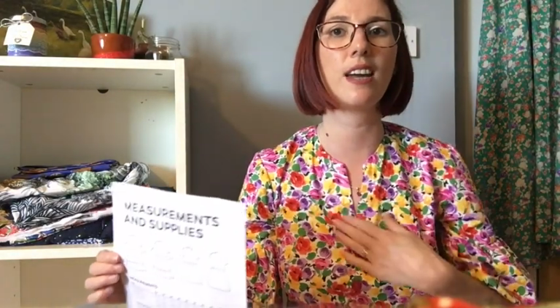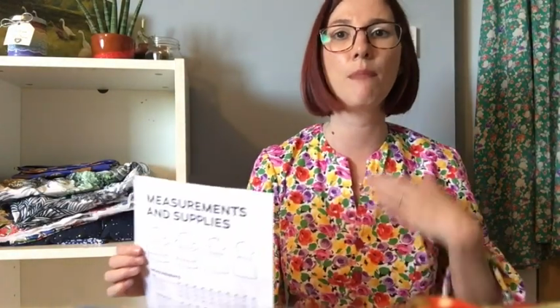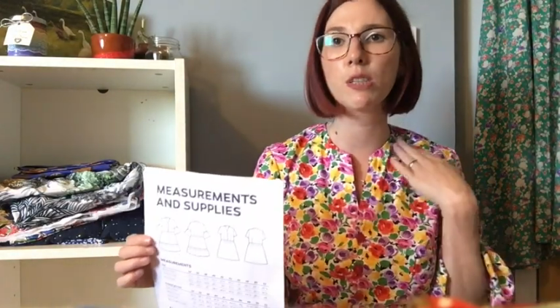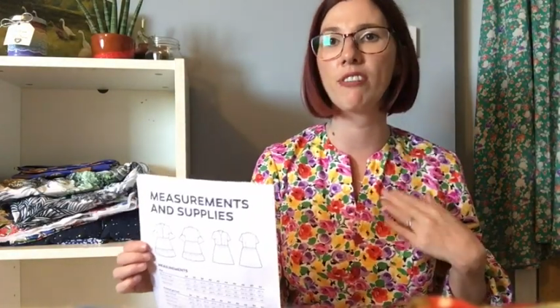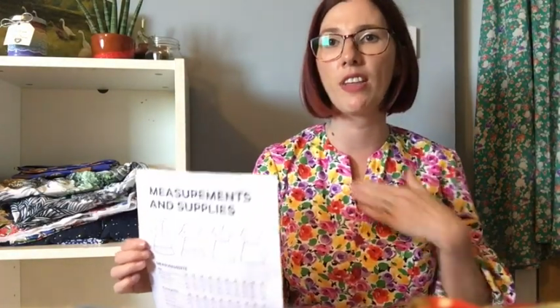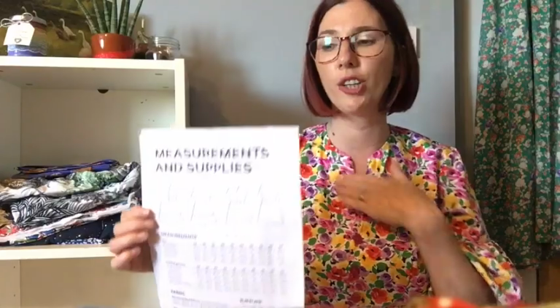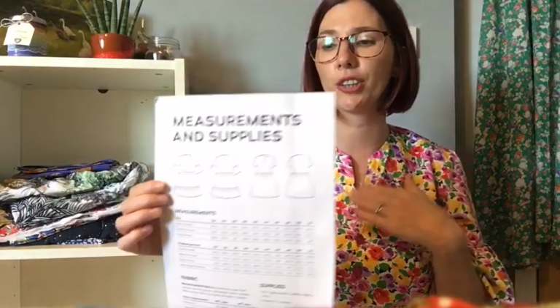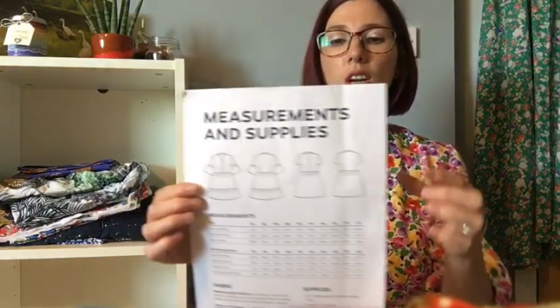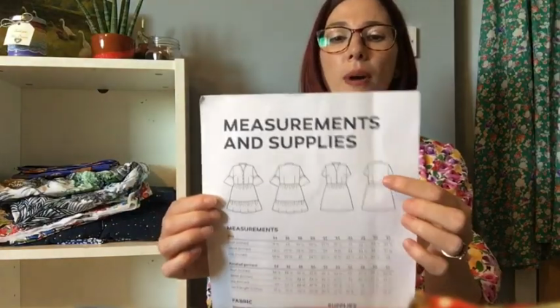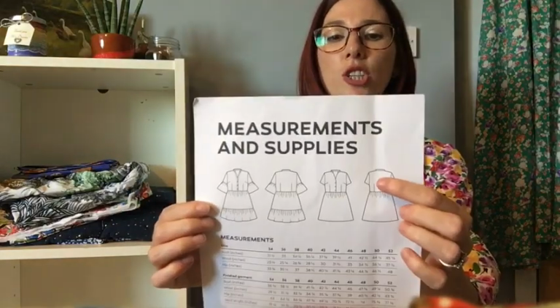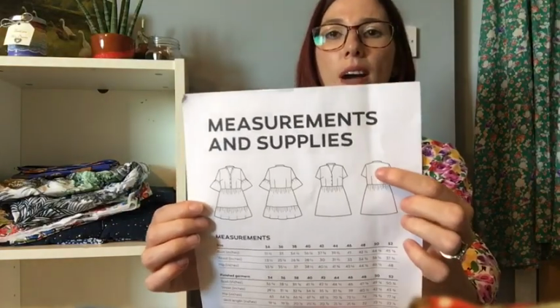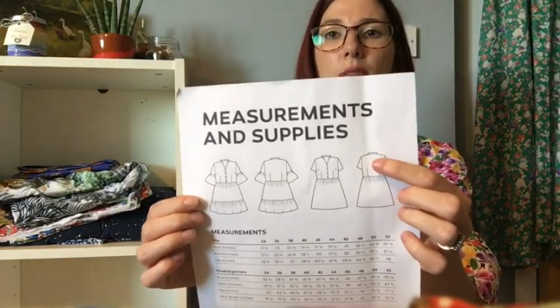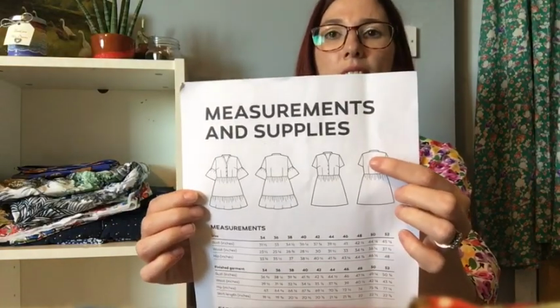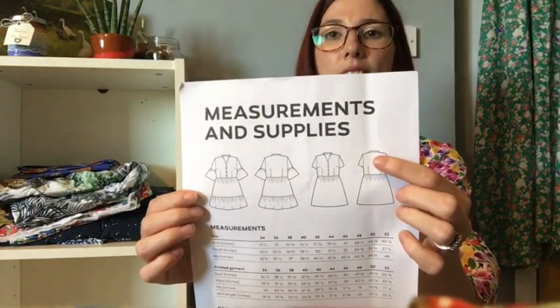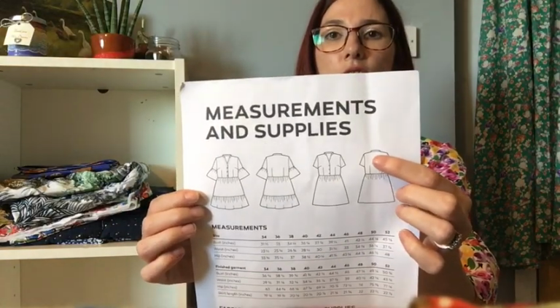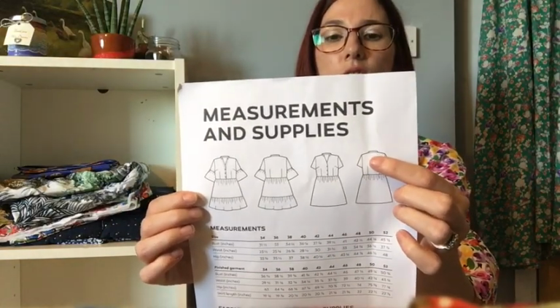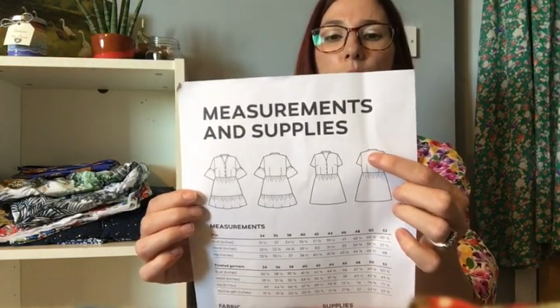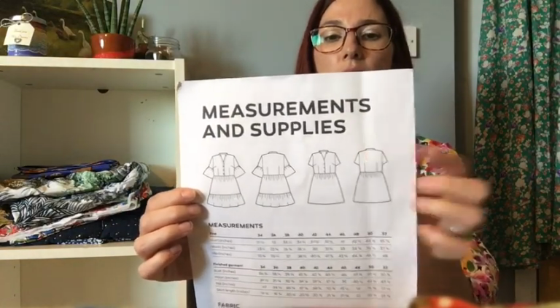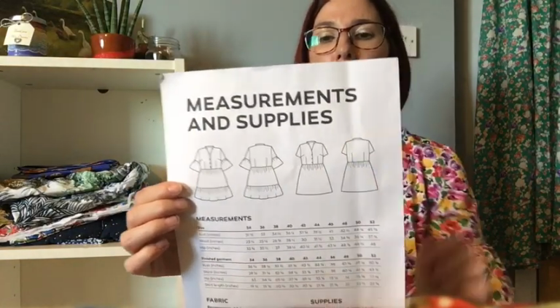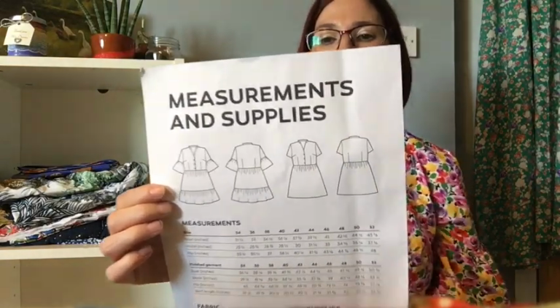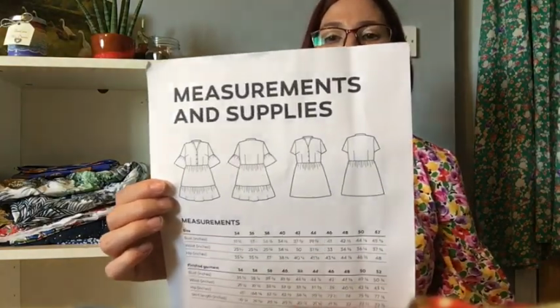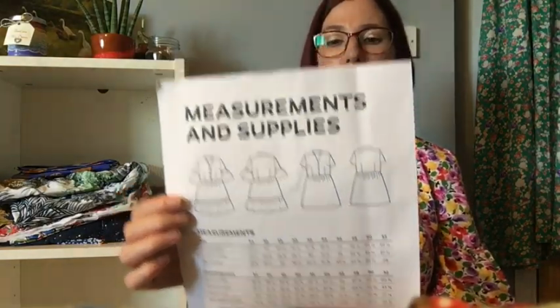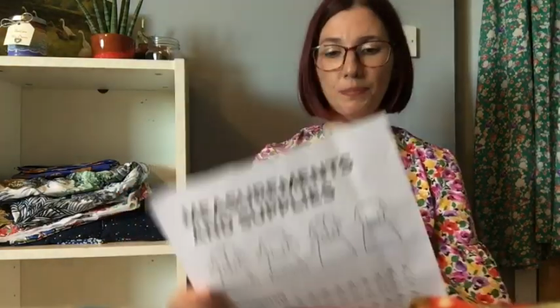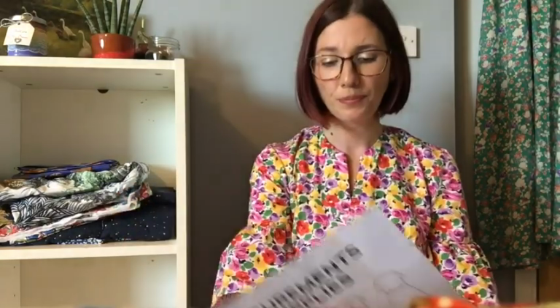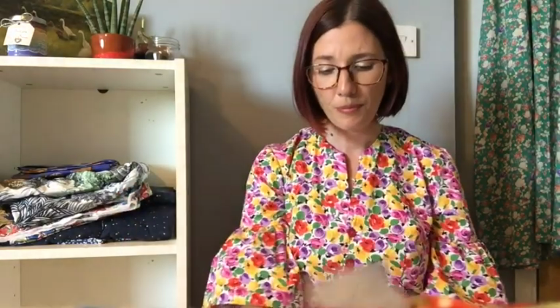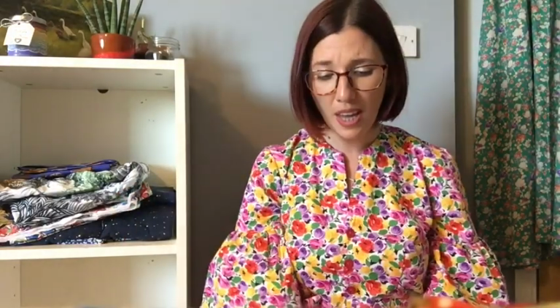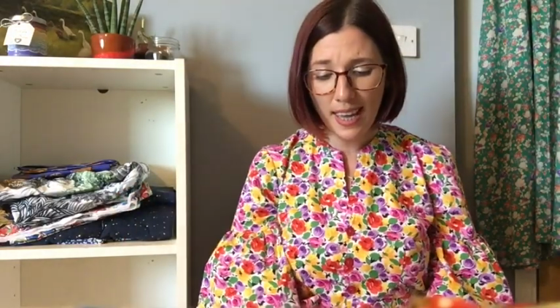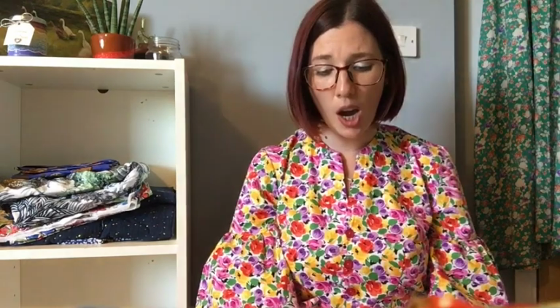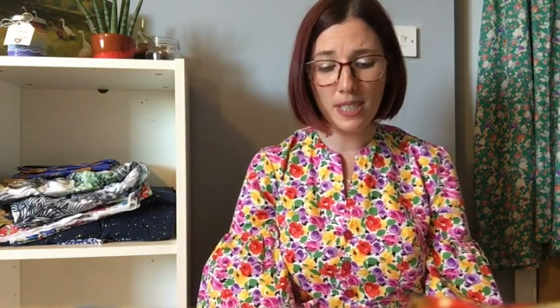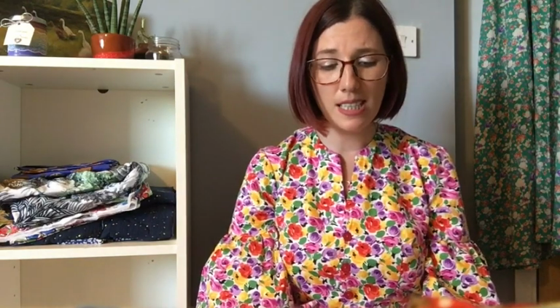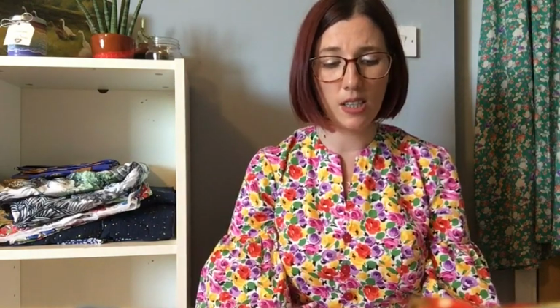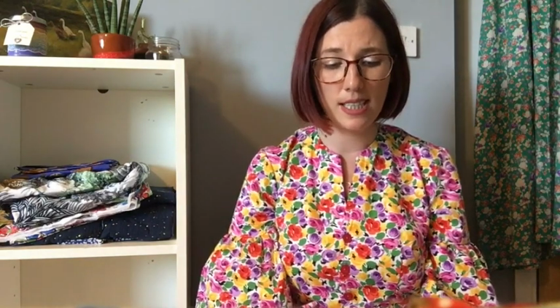Marie from Stitch Odyssey shared an Instagram TV hack where you draft a facing instead of having the collar. So instead of the mandarin collar, I've got a facing here — and I much prefer that look, though I do have some versions with the mandarin collar.